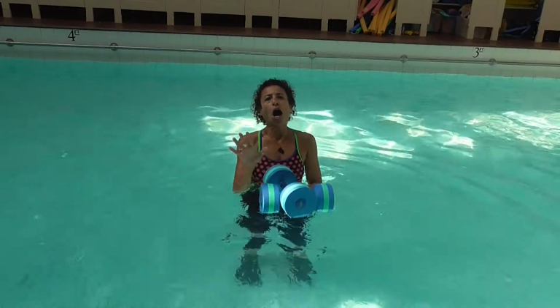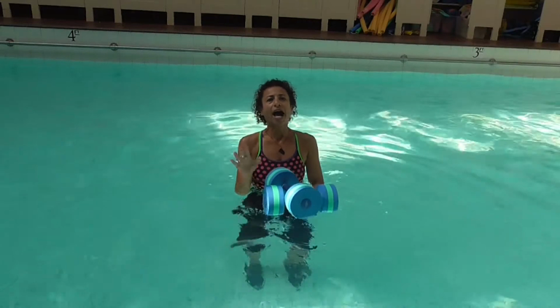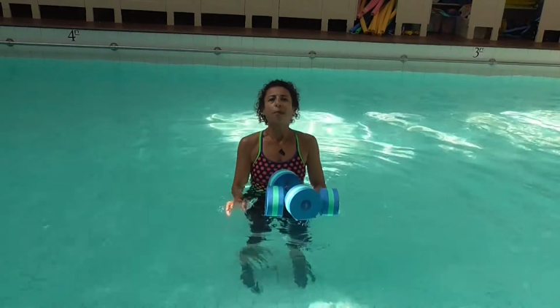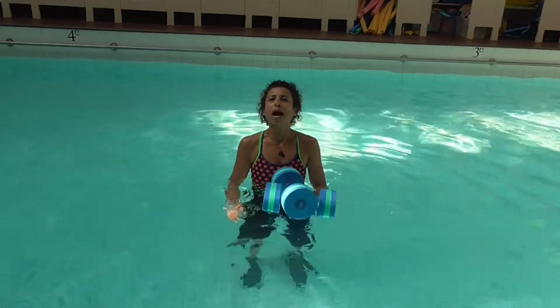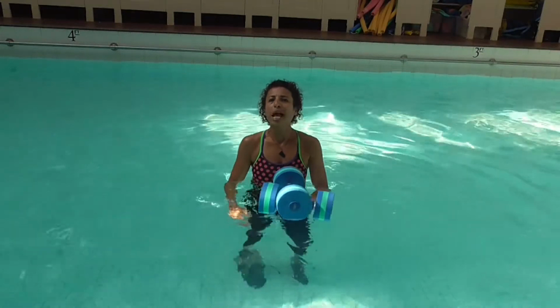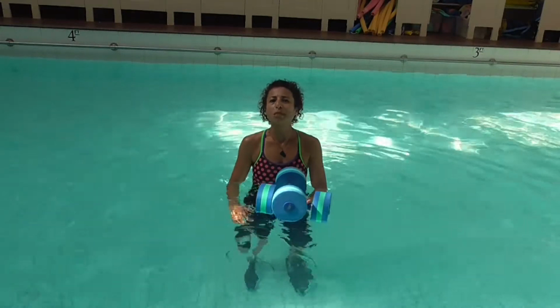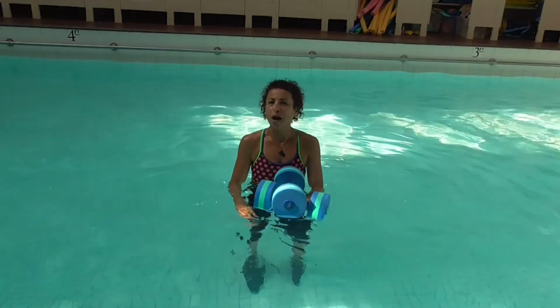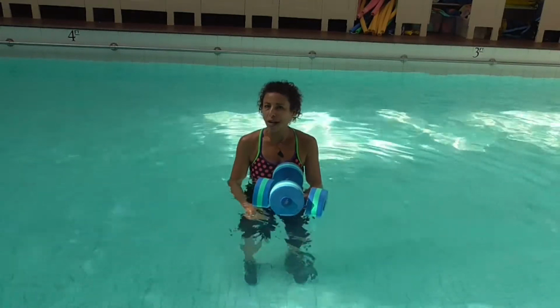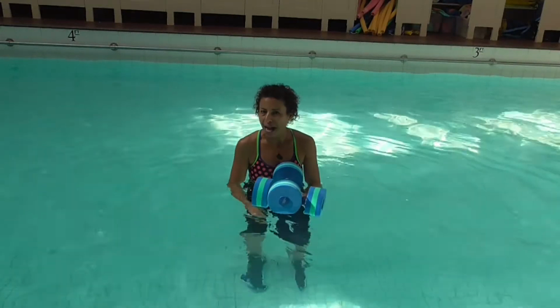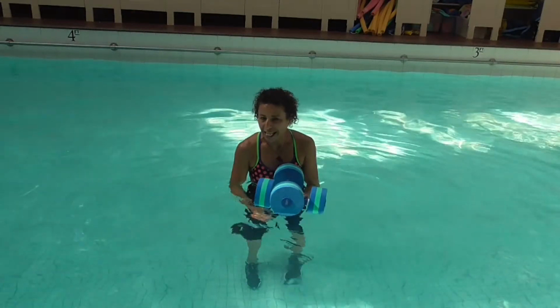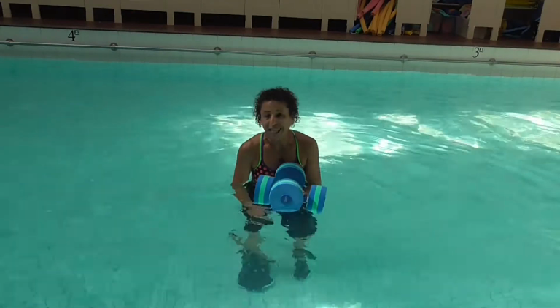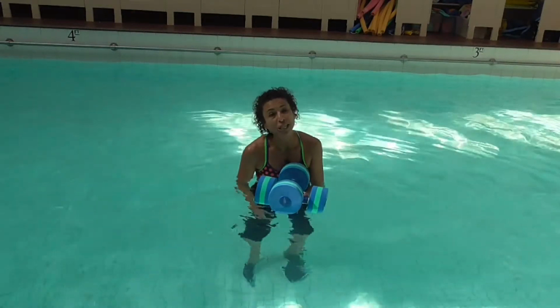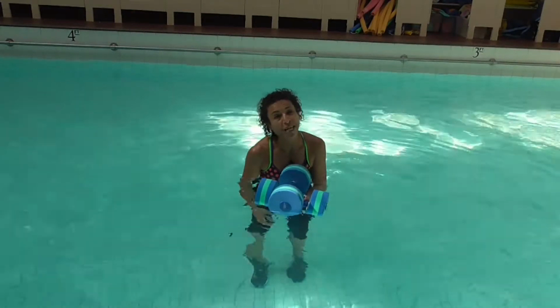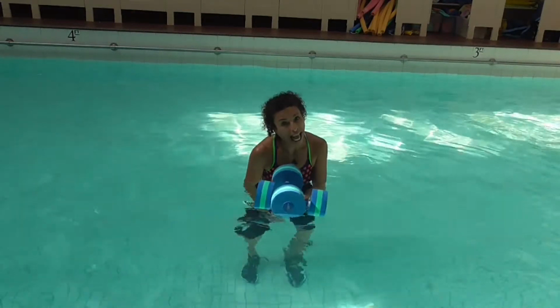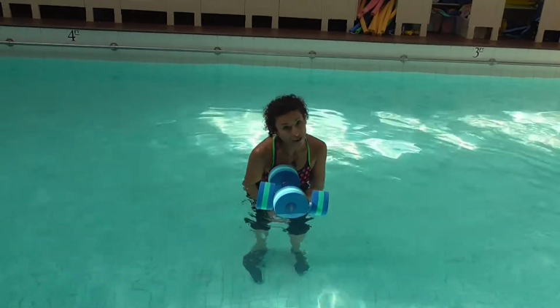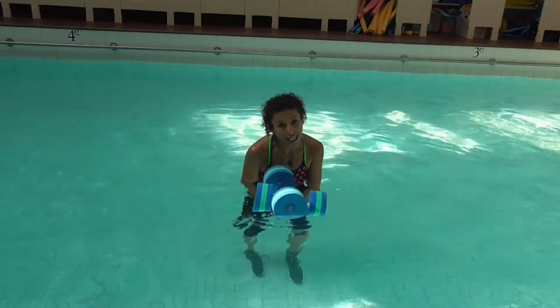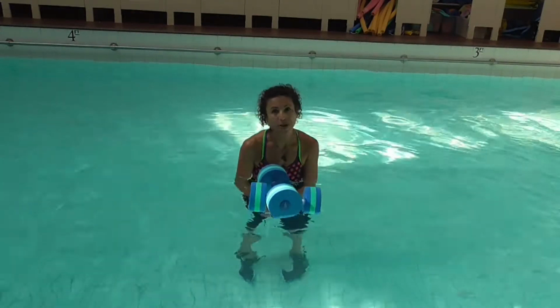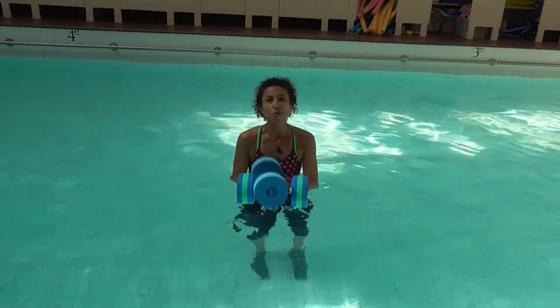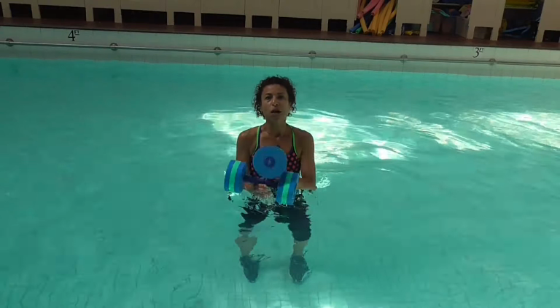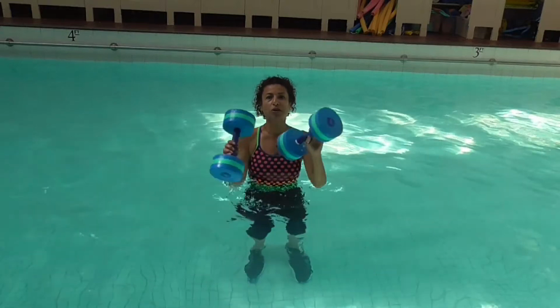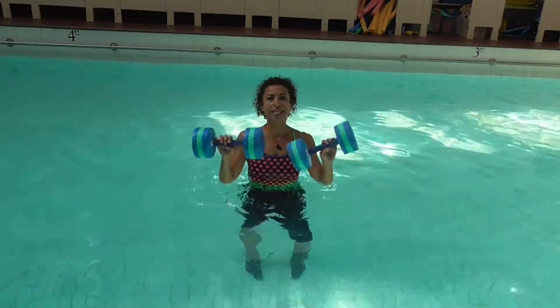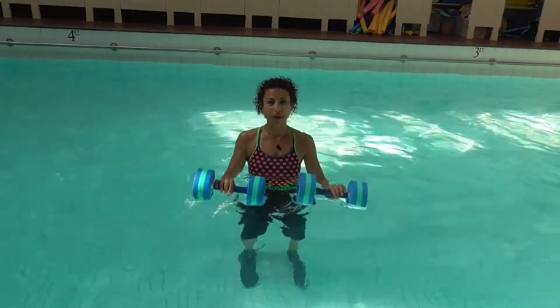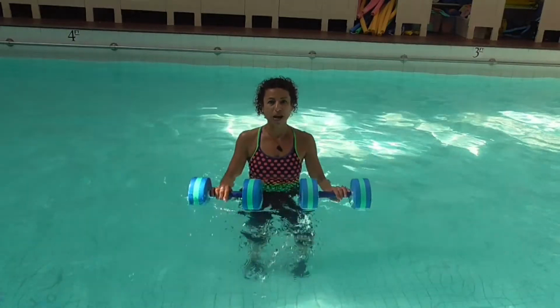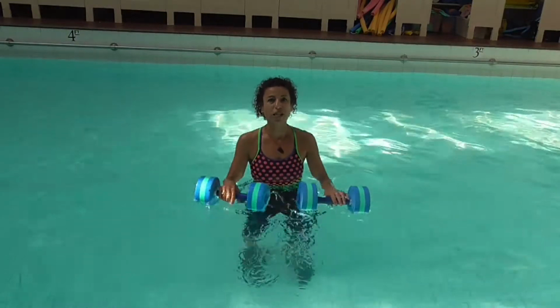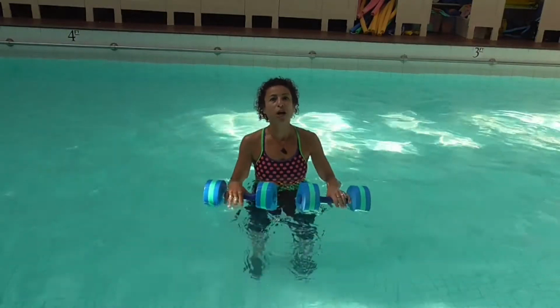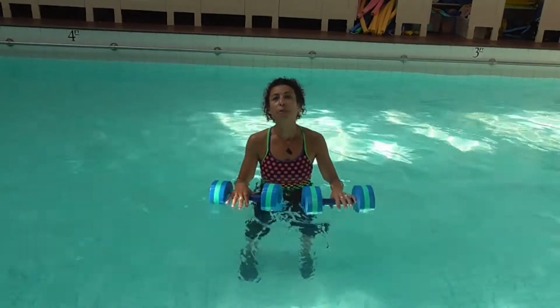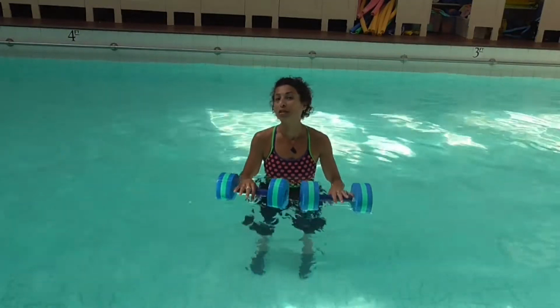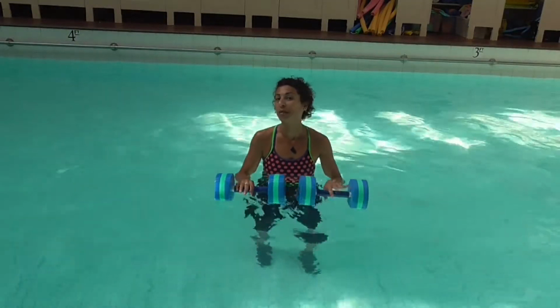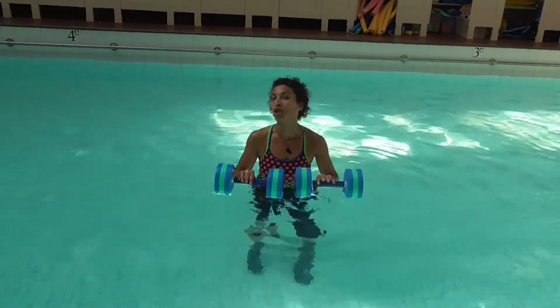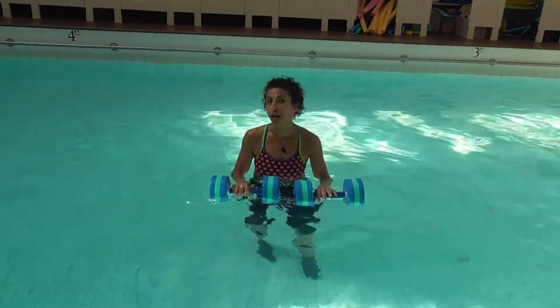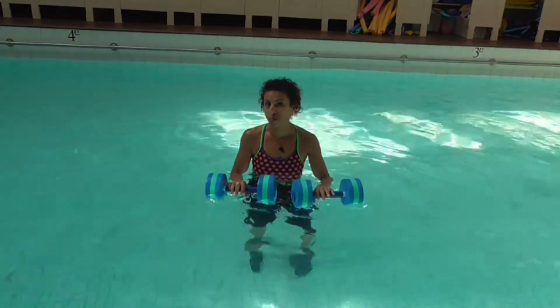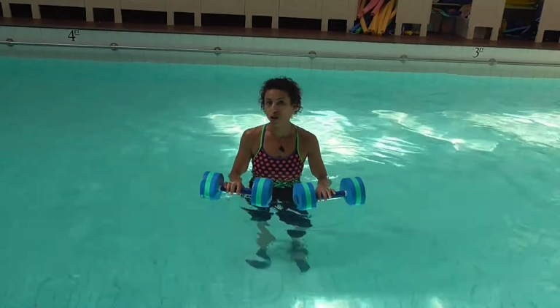Hi, my name is Mario Mohani. In this week's aqua tip we're going to be using dumbbells and we're going to be using the jogging motion.